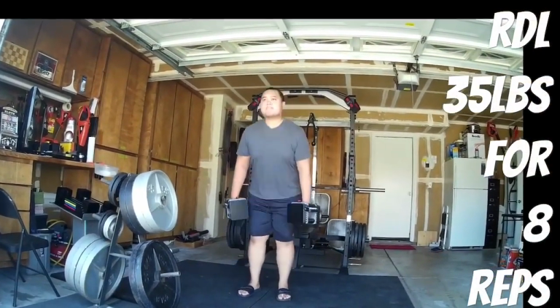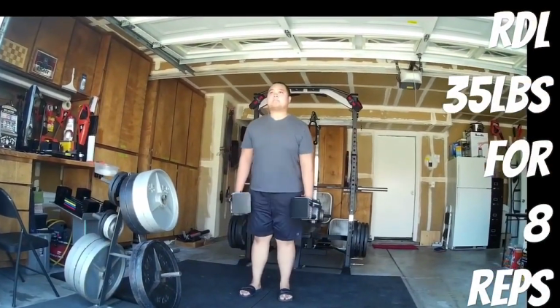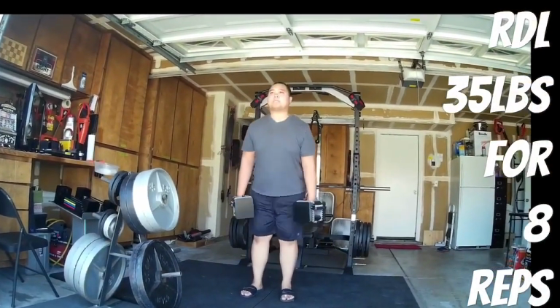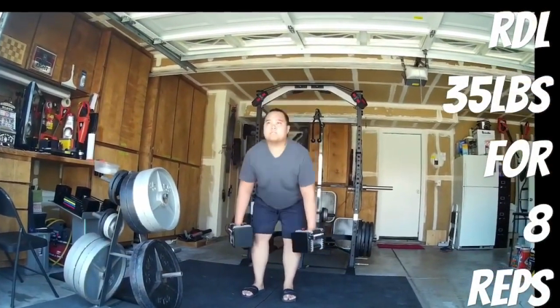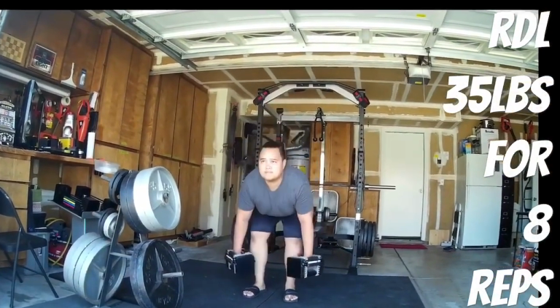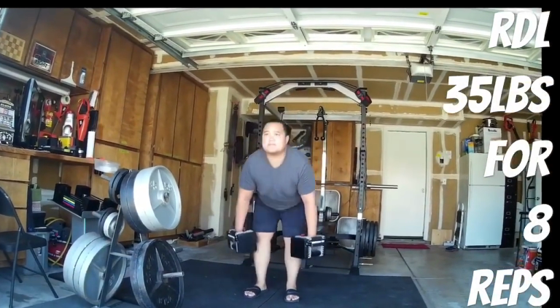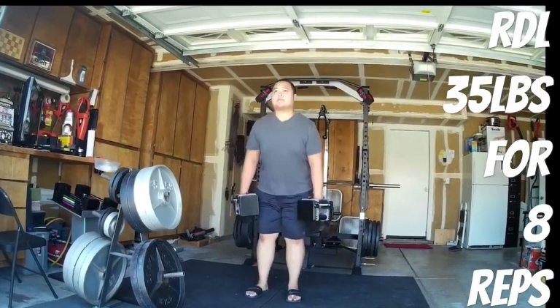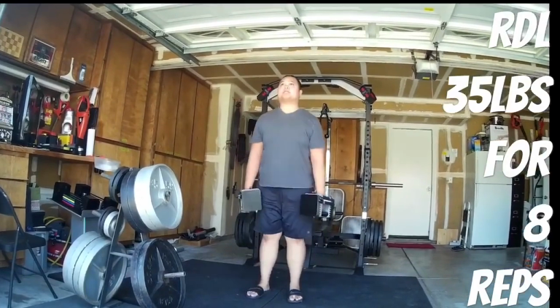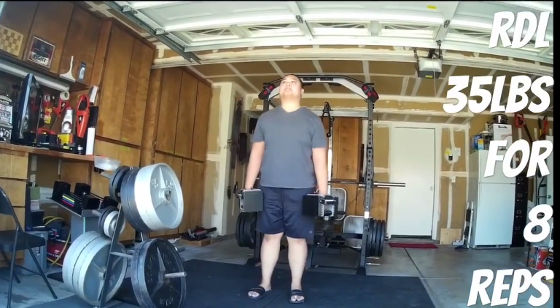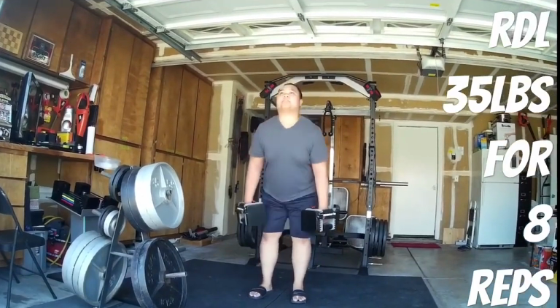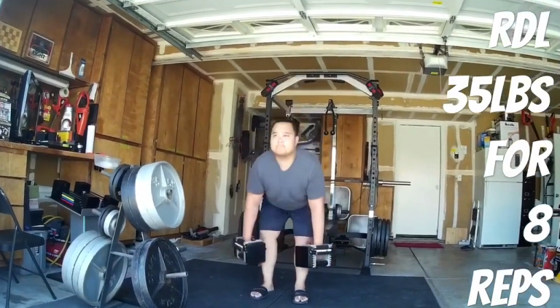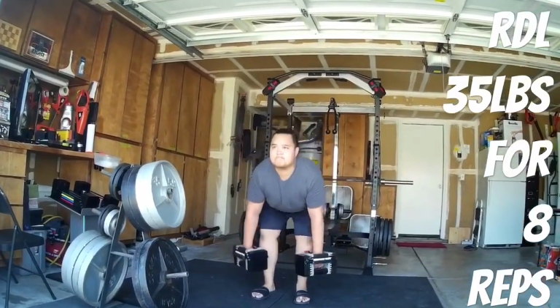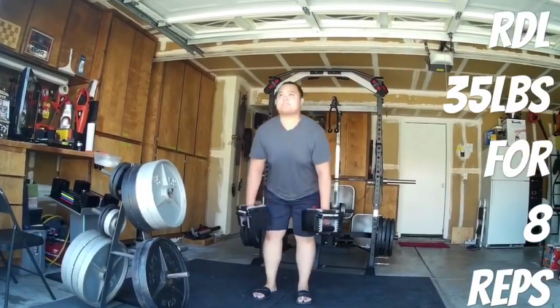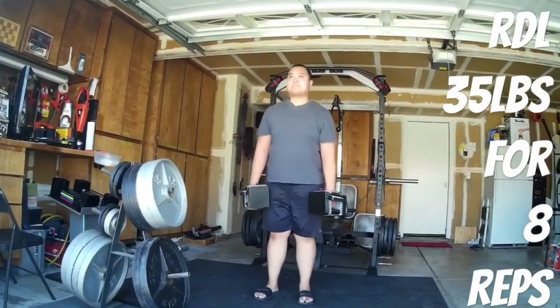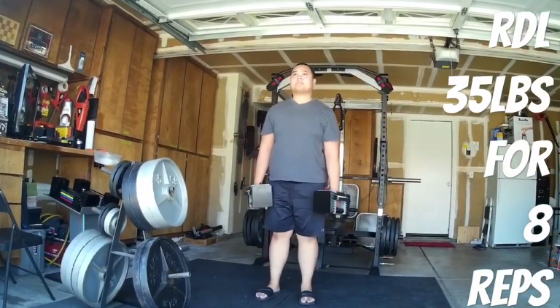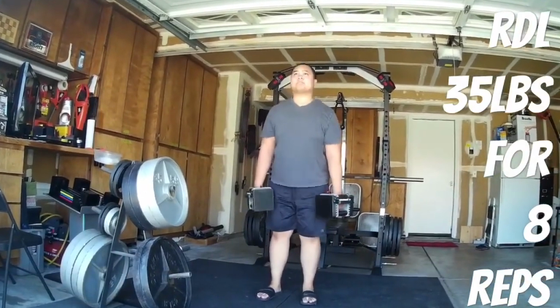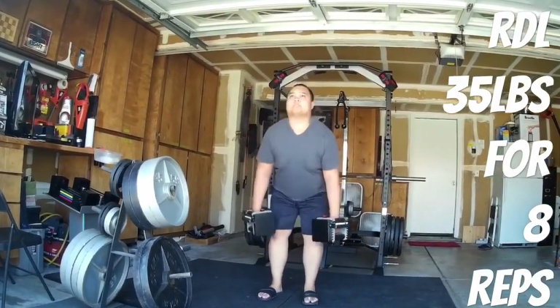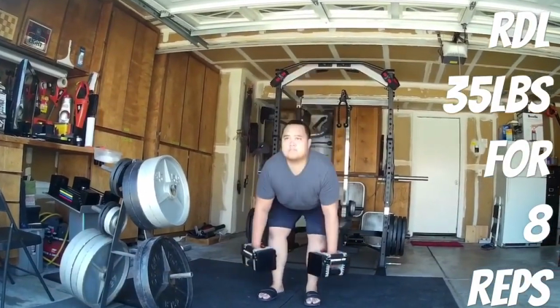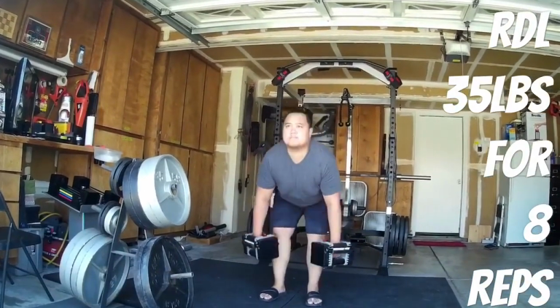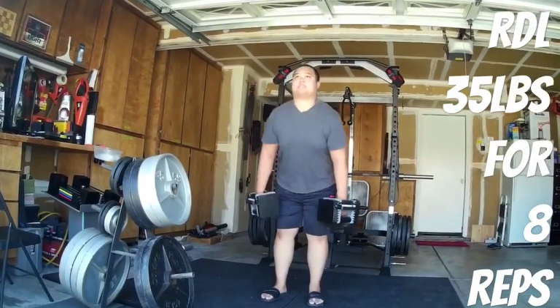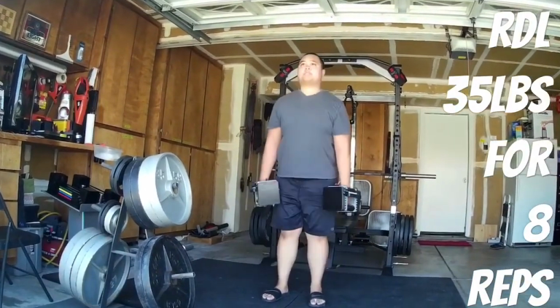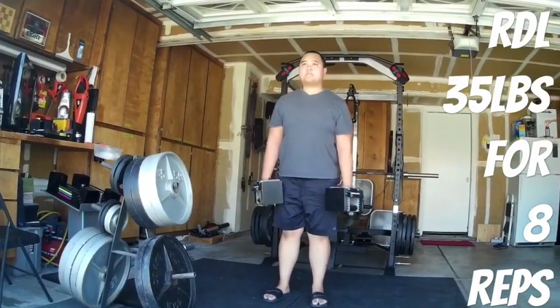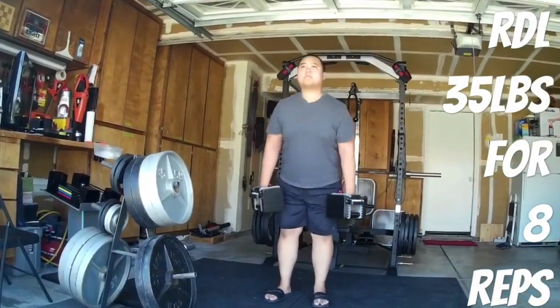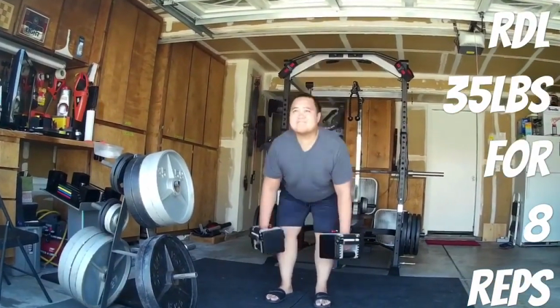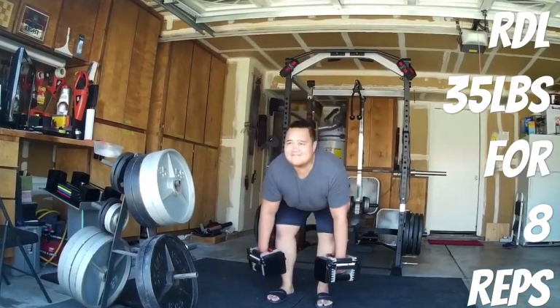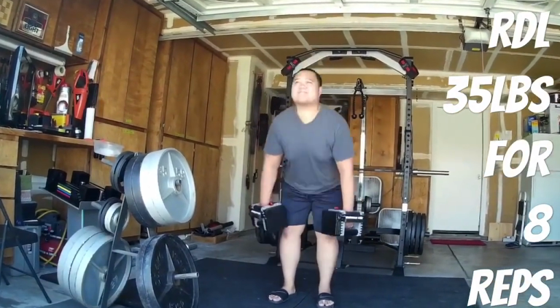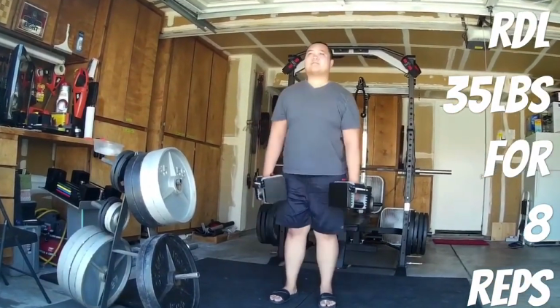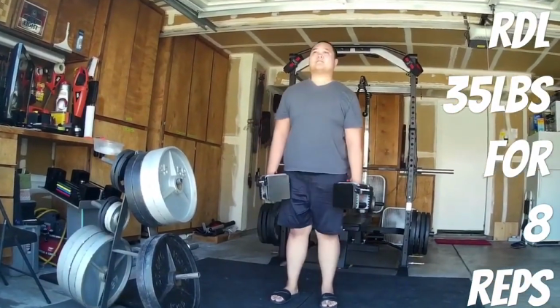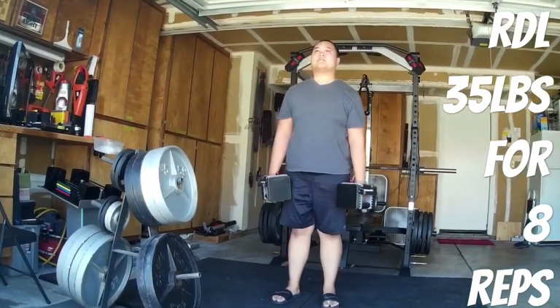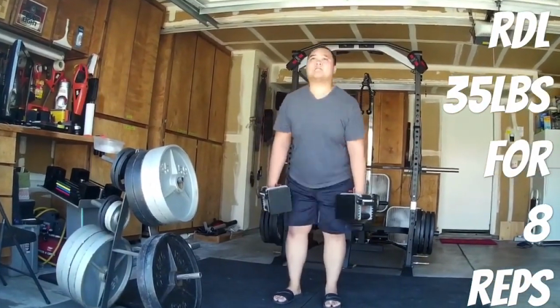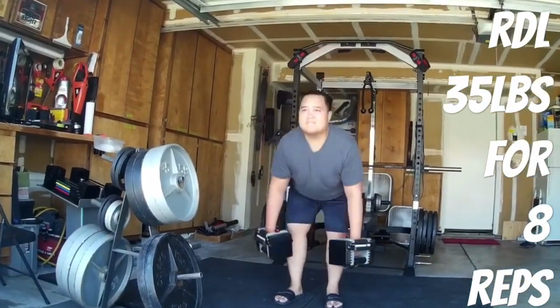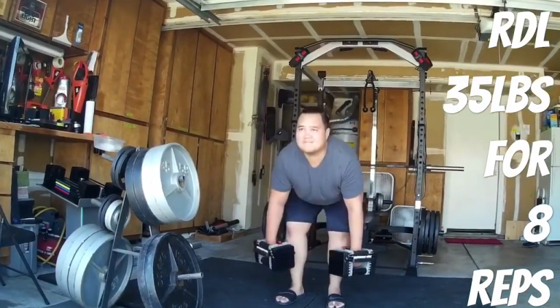For instance, right here I'm doing RDLs — Romanian deadlifts — 35 pounds for about 8 reps.